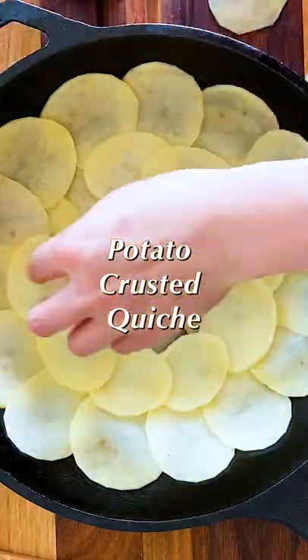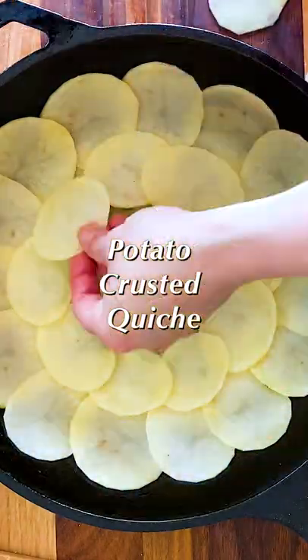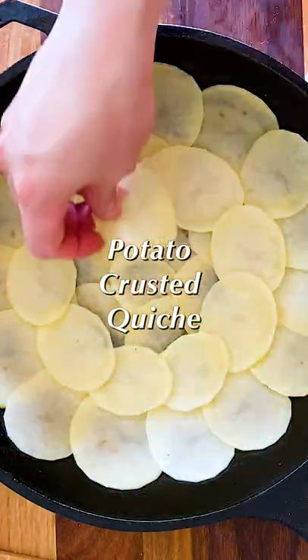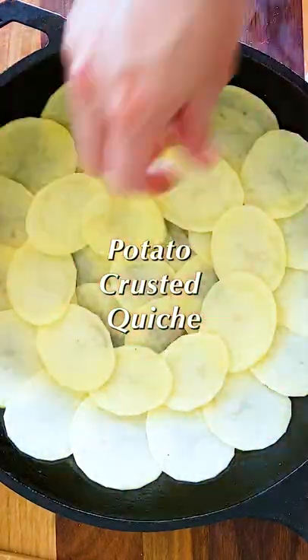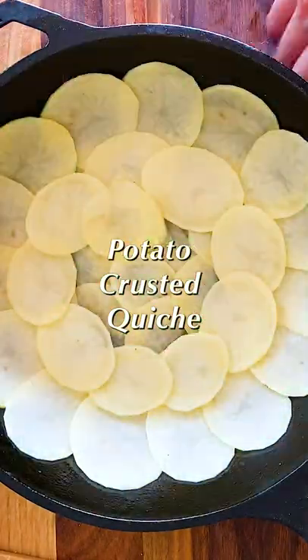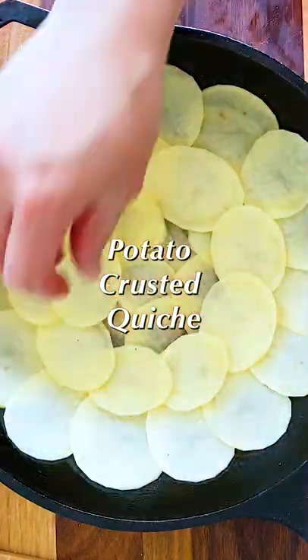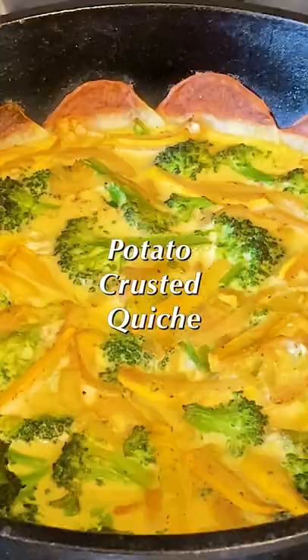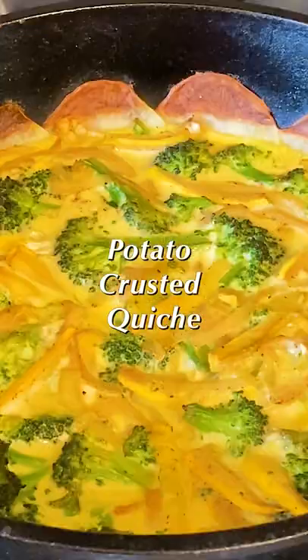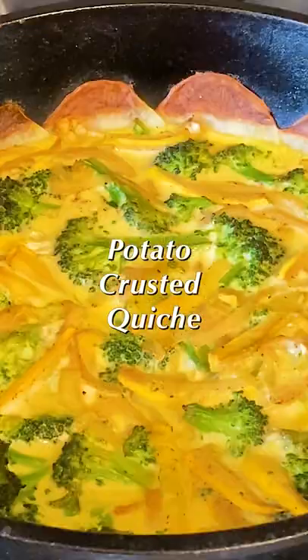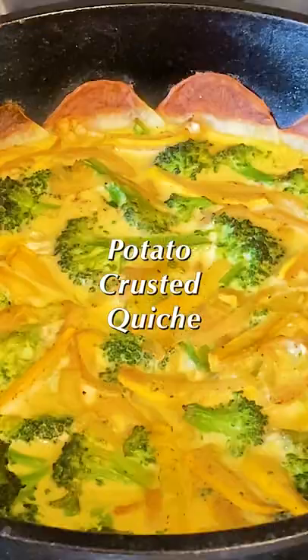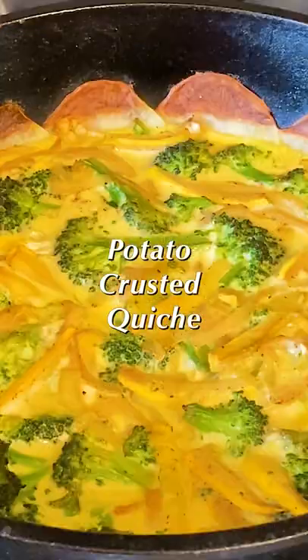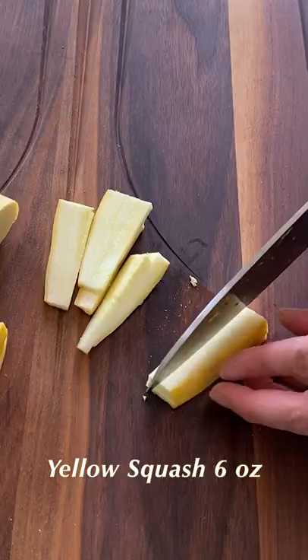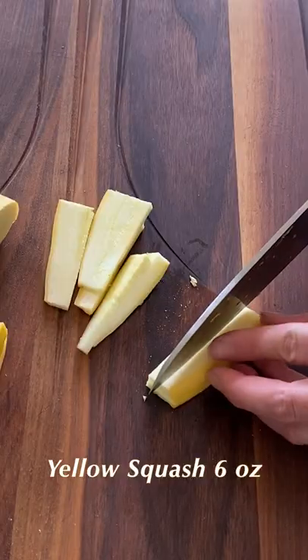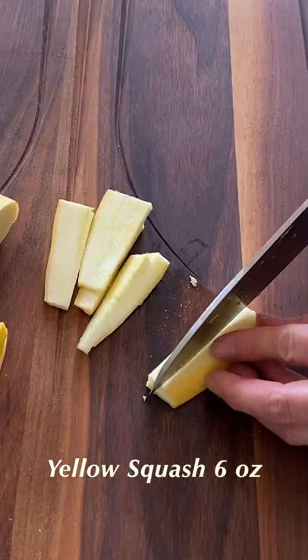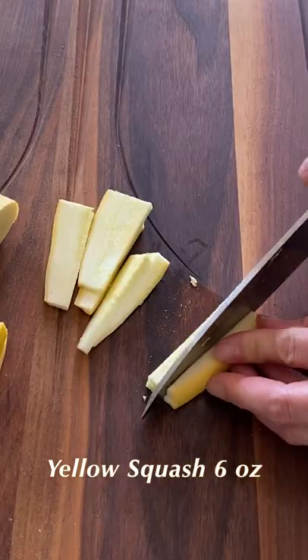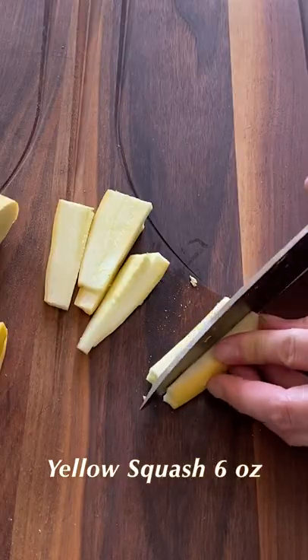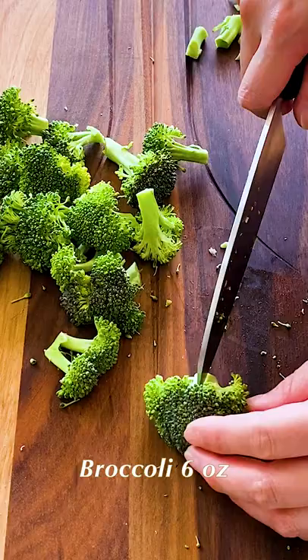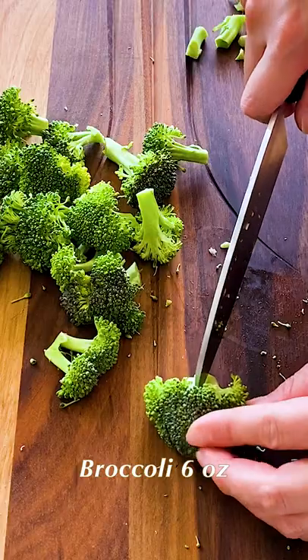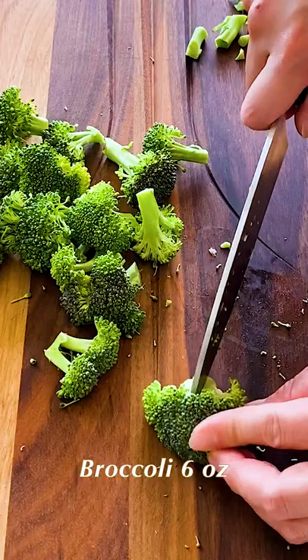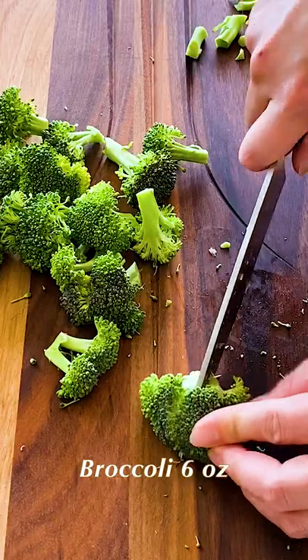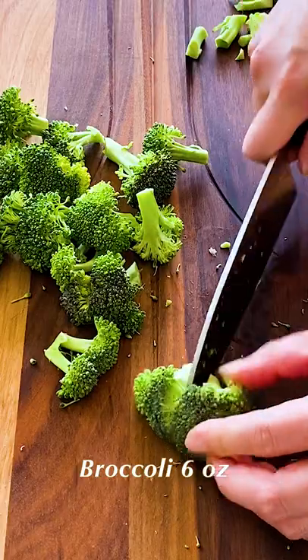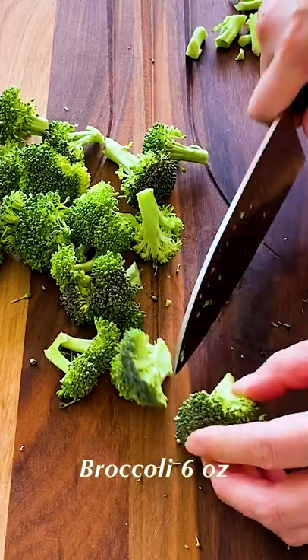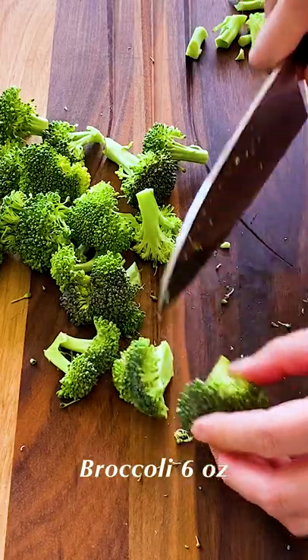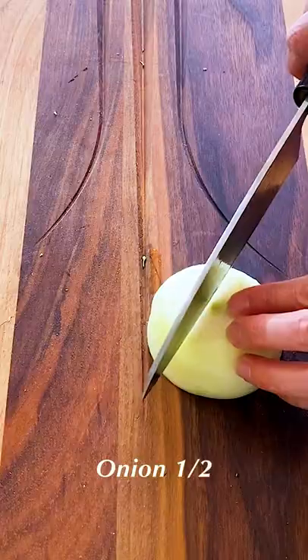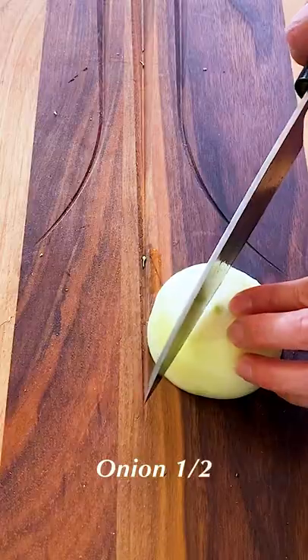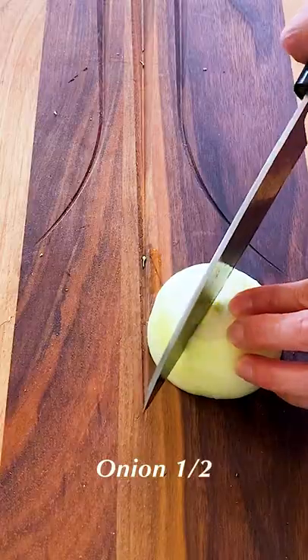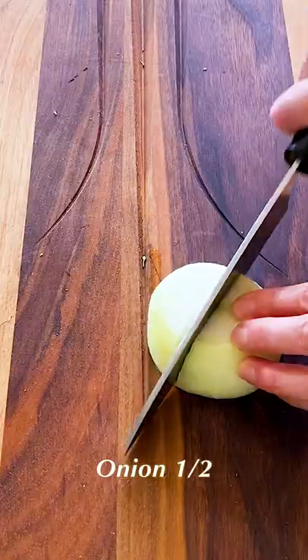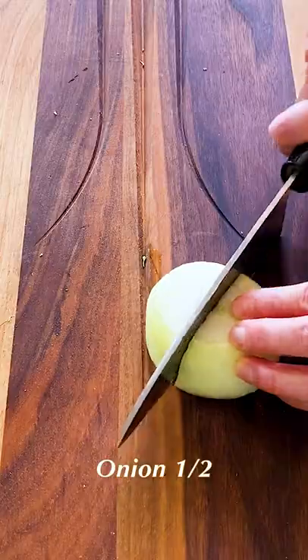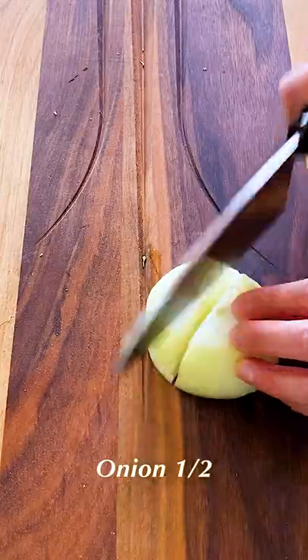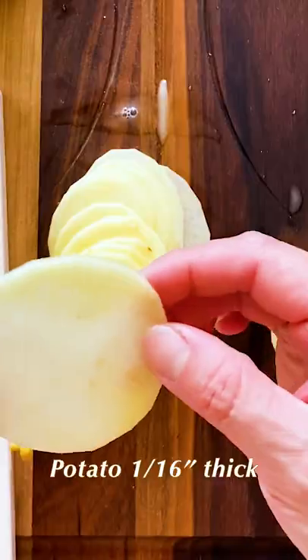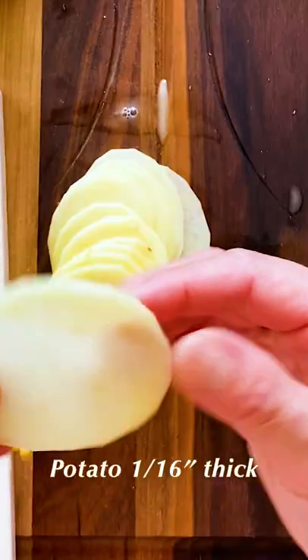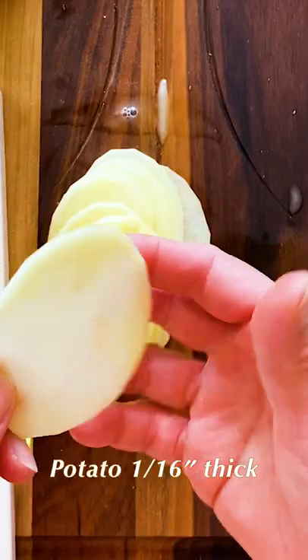Try this potato crust quiche. Start with cutting the vegetables. Slice the potatoes into 1/16th inch thick.